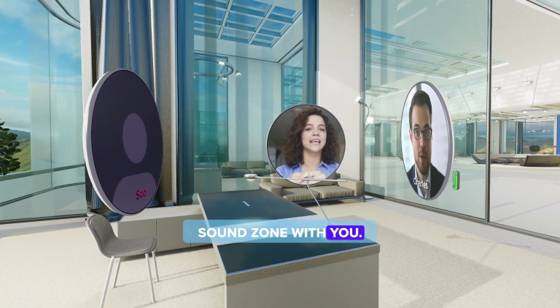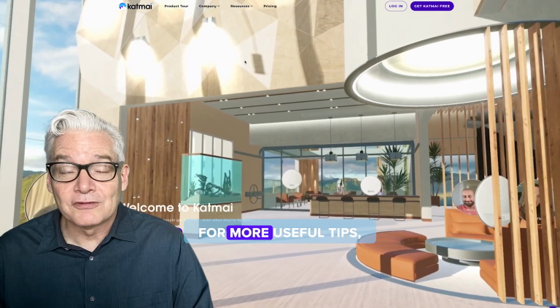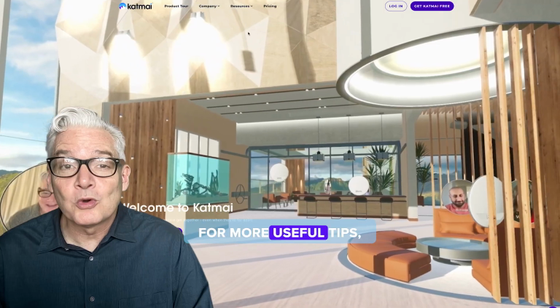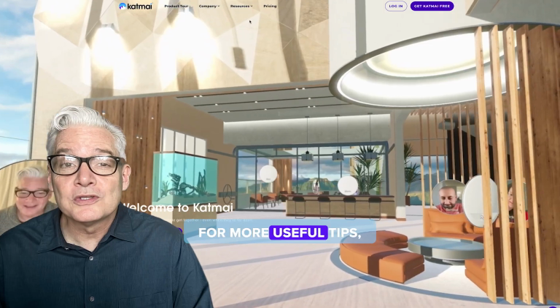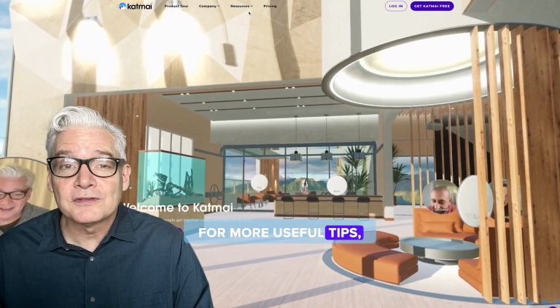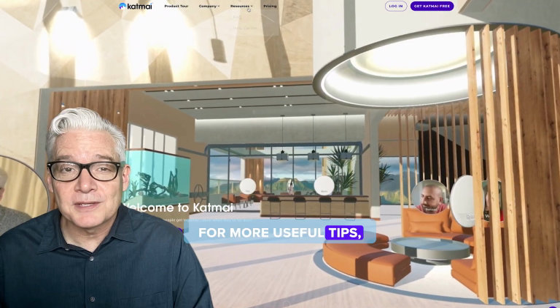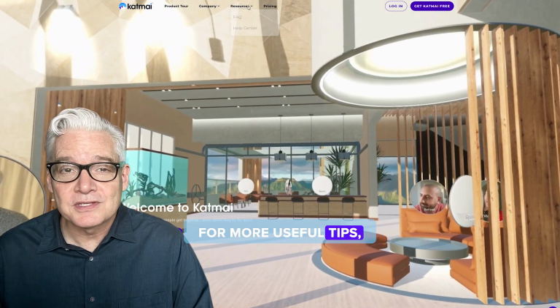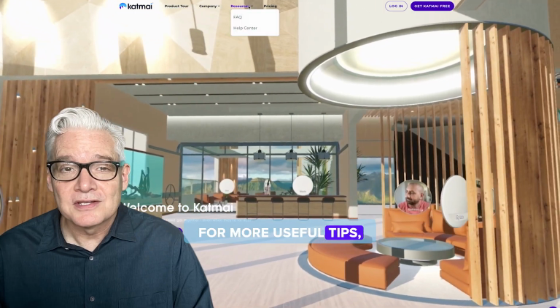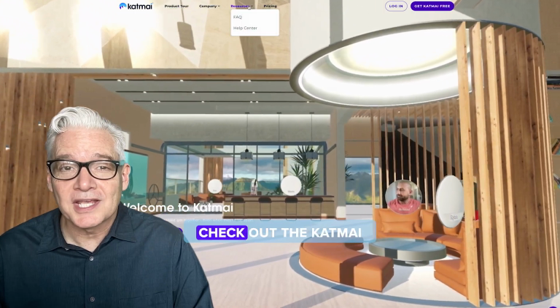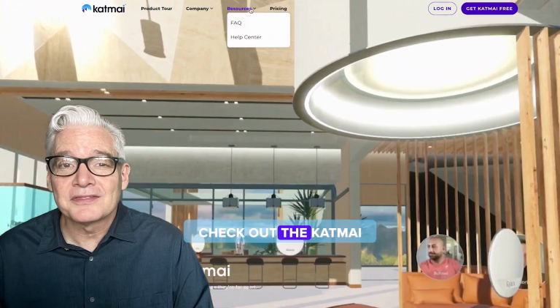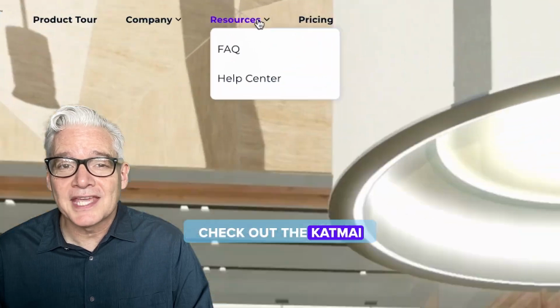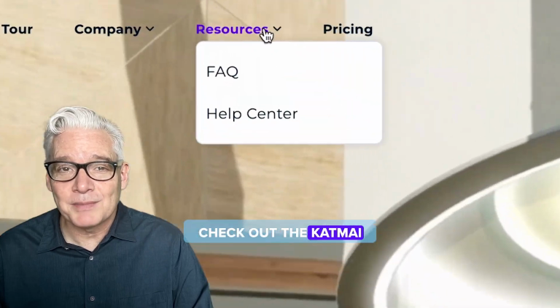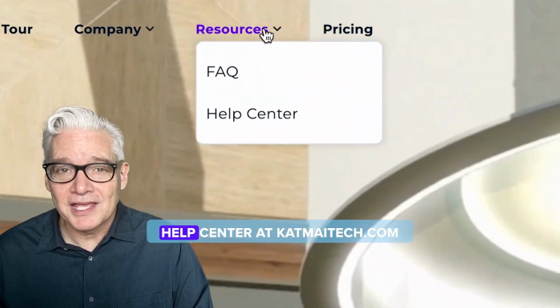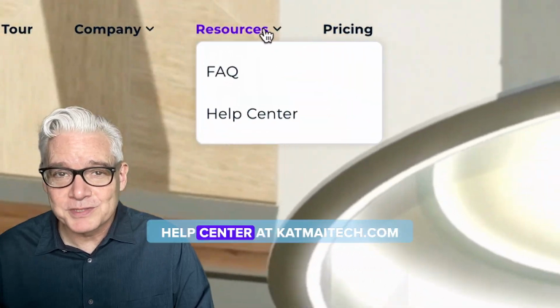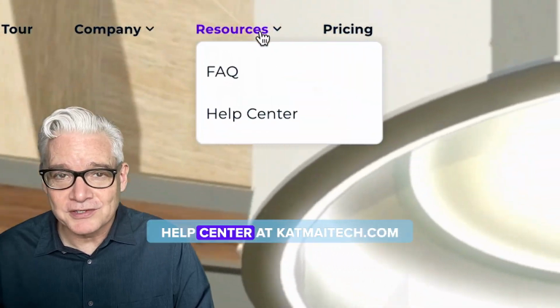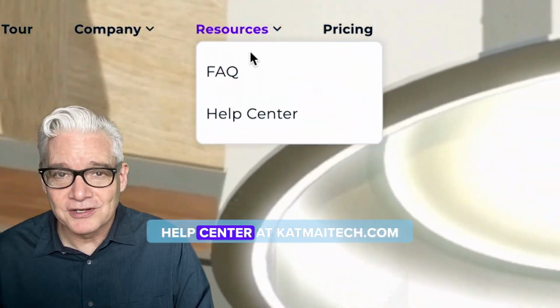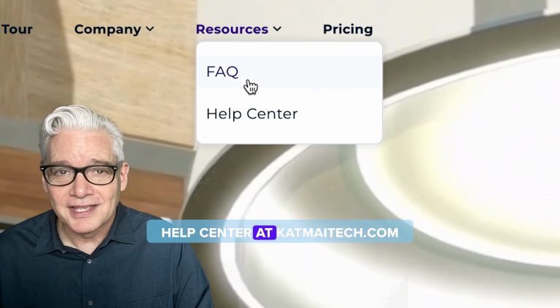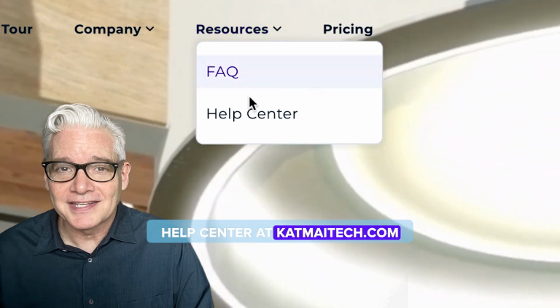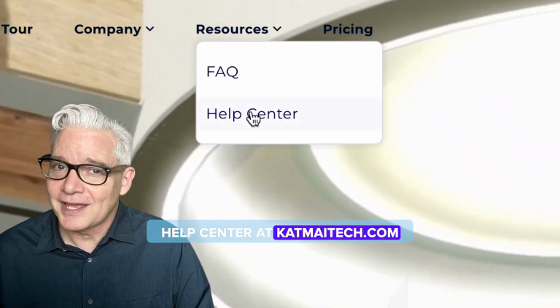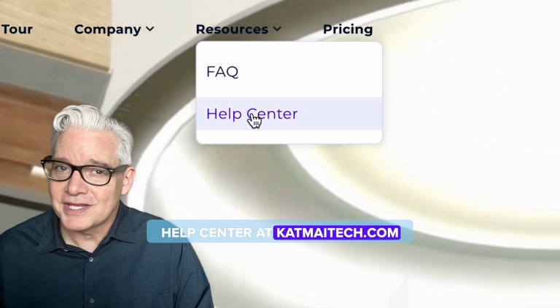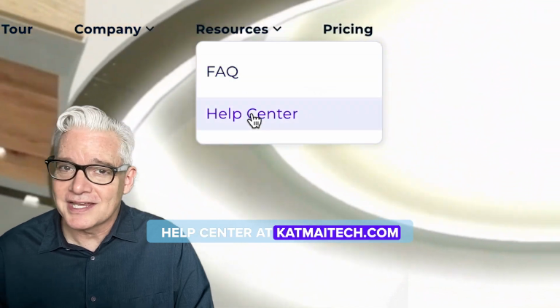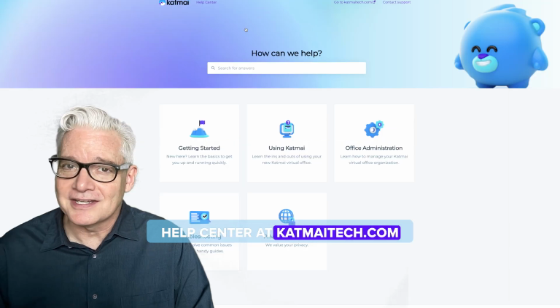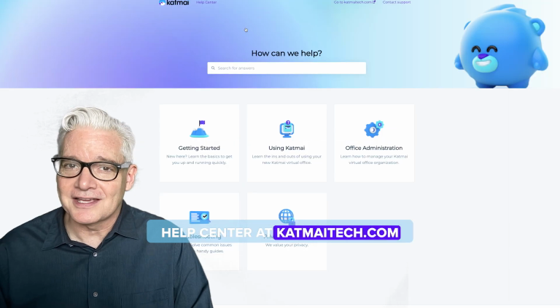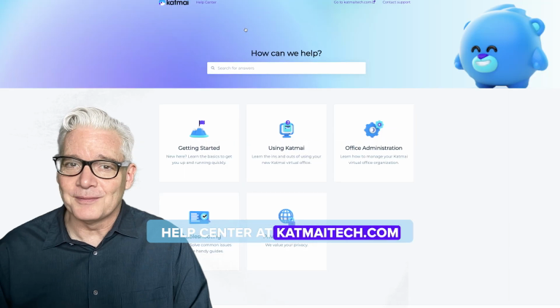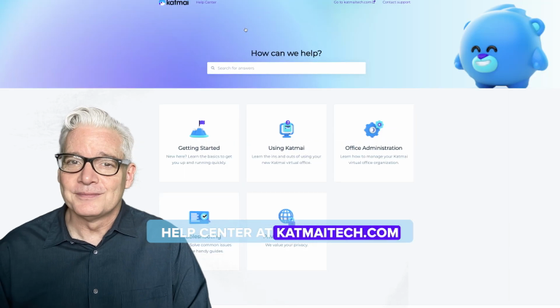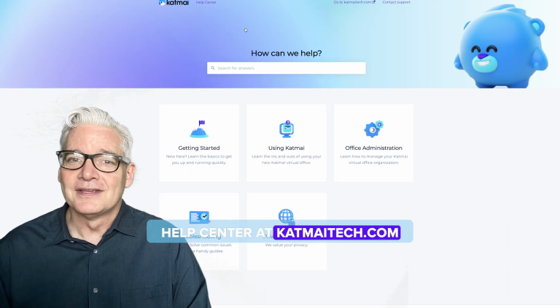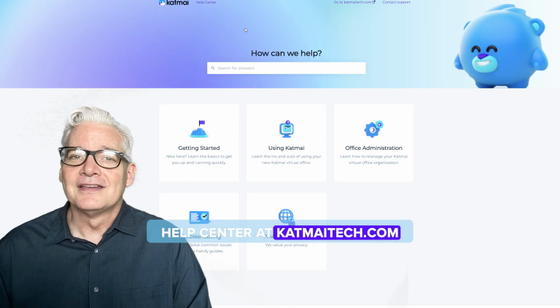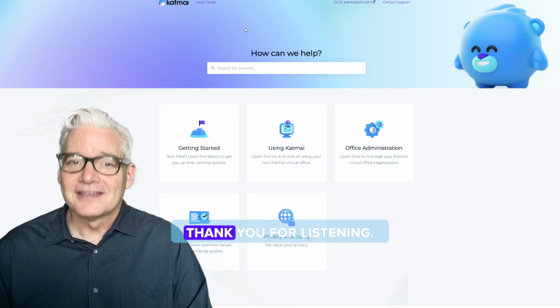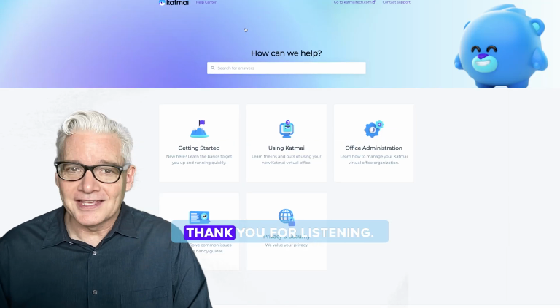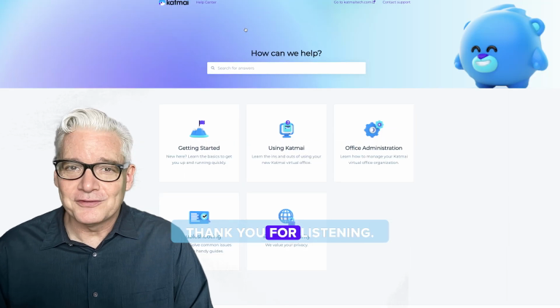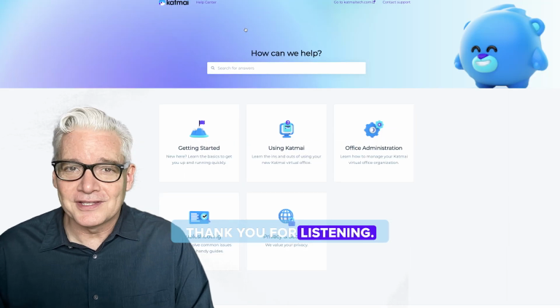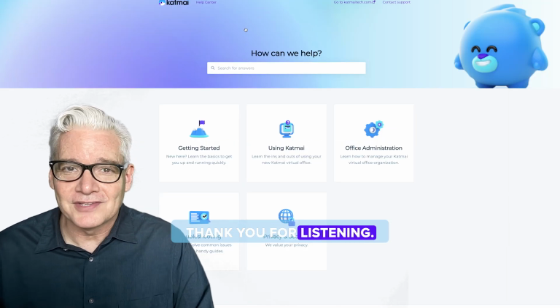For more useful tips, check out the Katmai Help Center at katmytech.com. Thank you for listening.